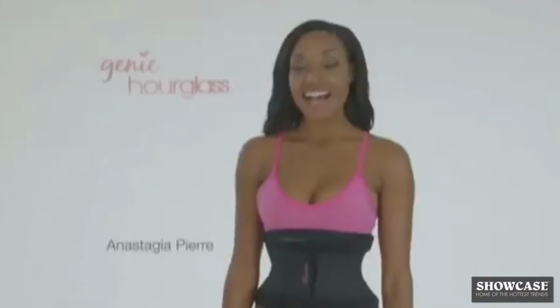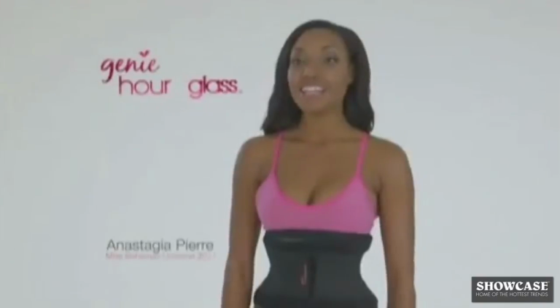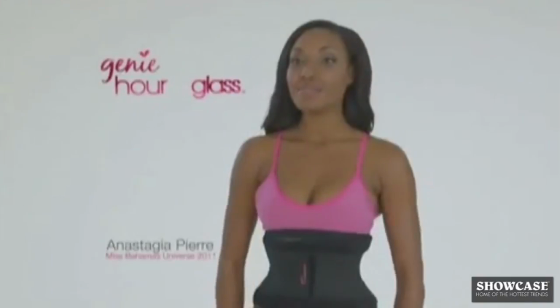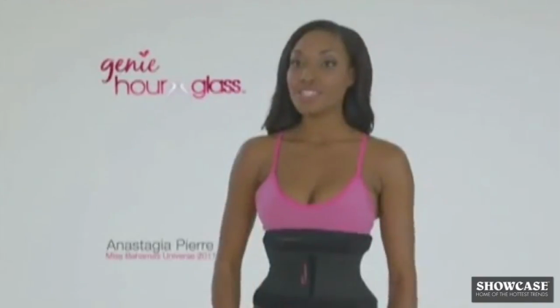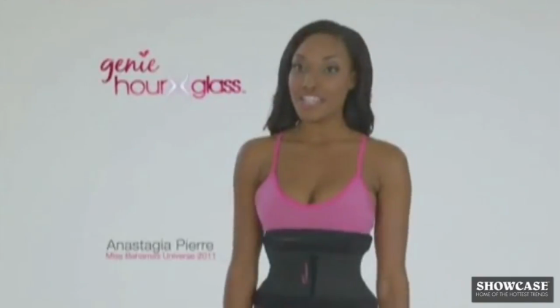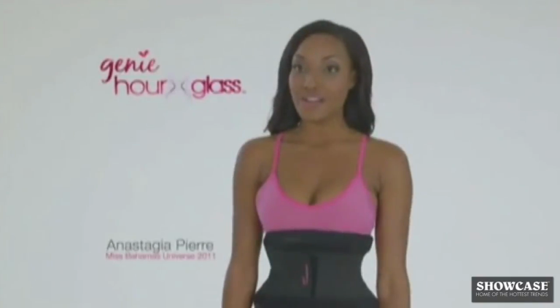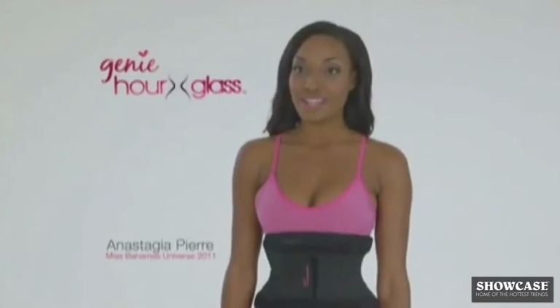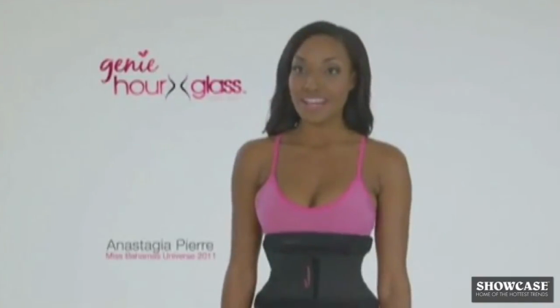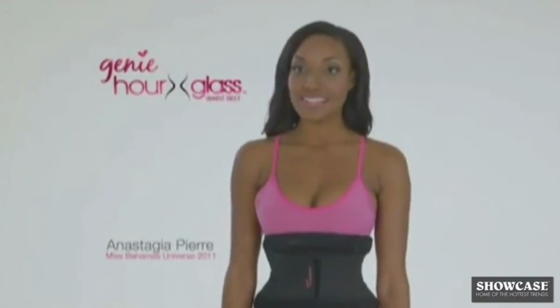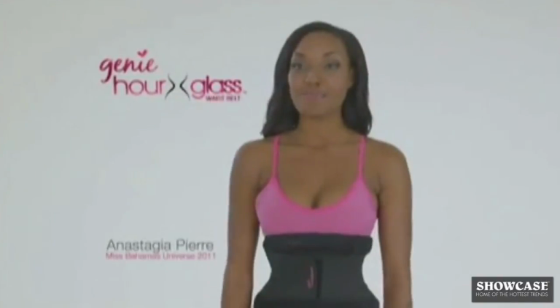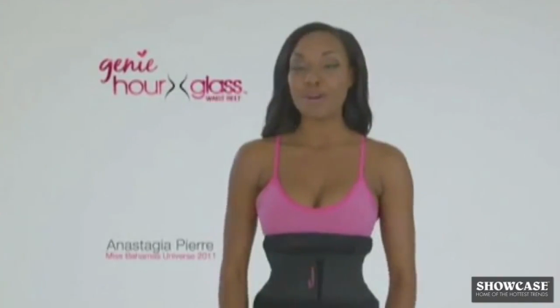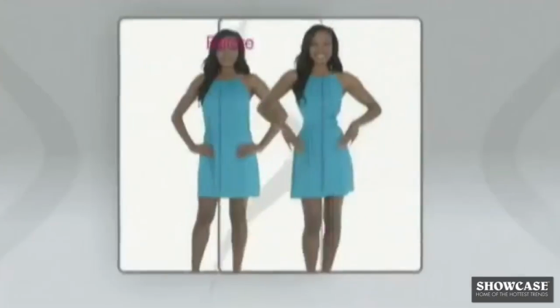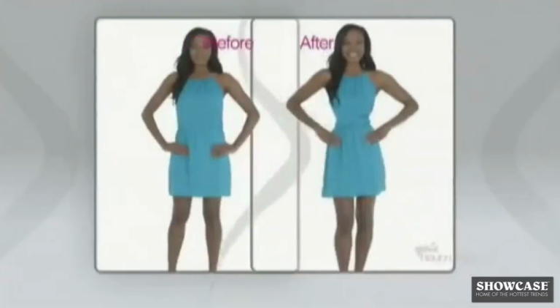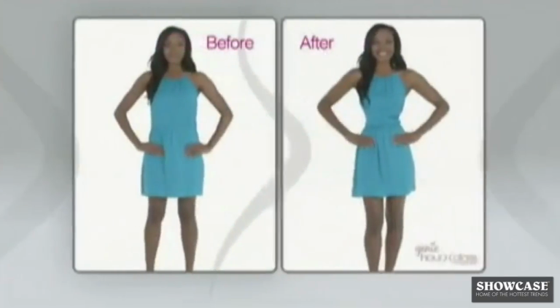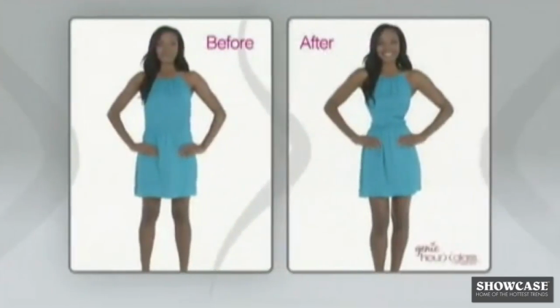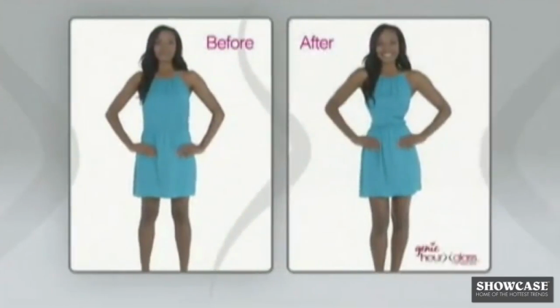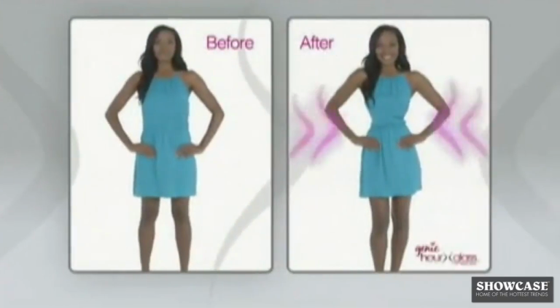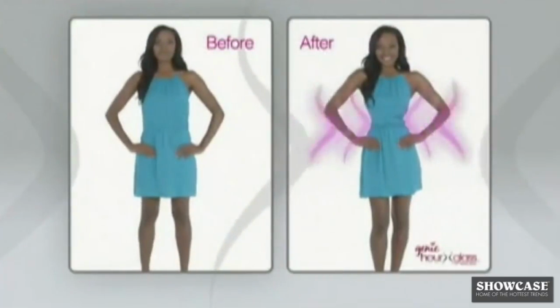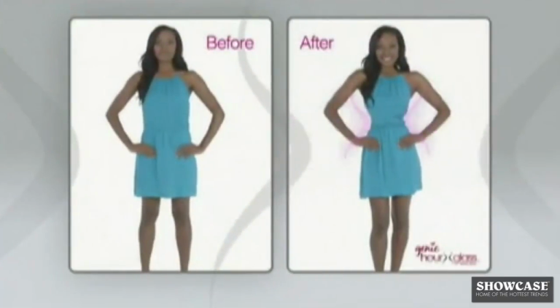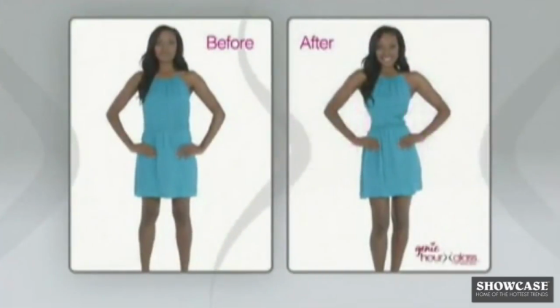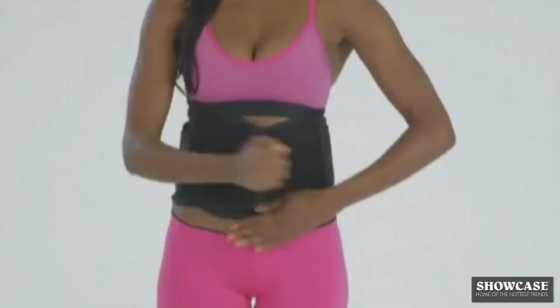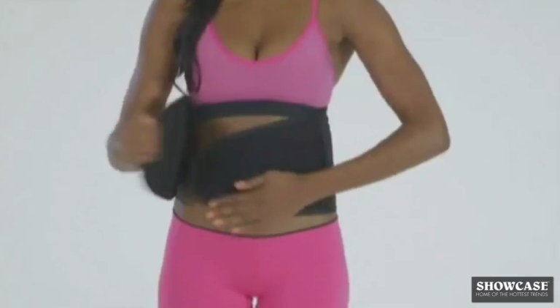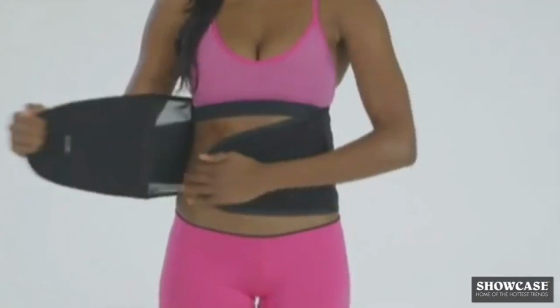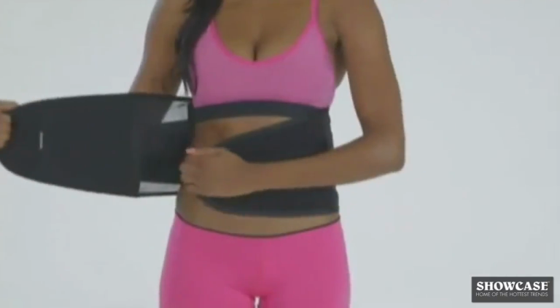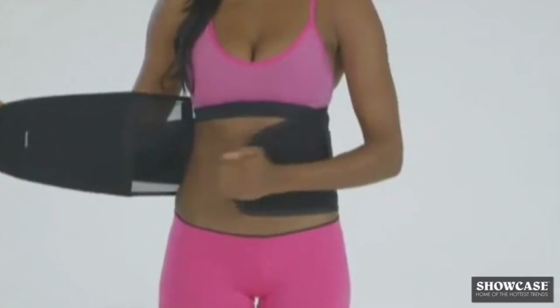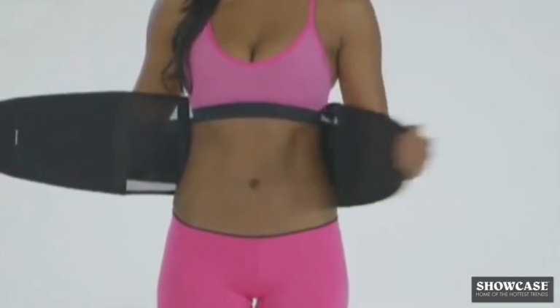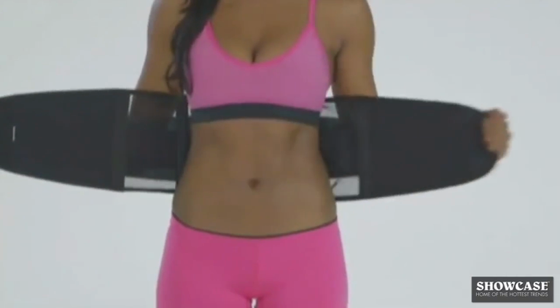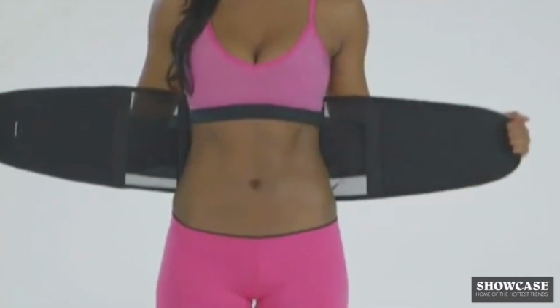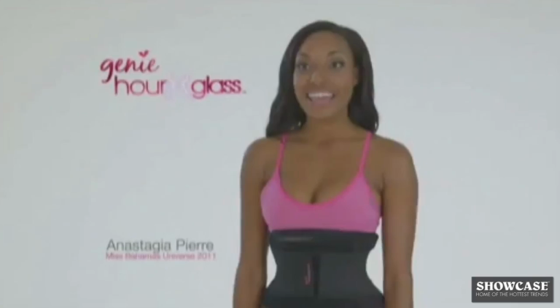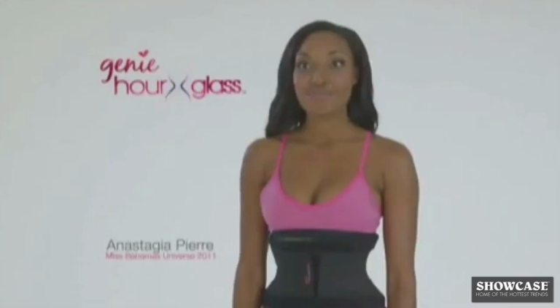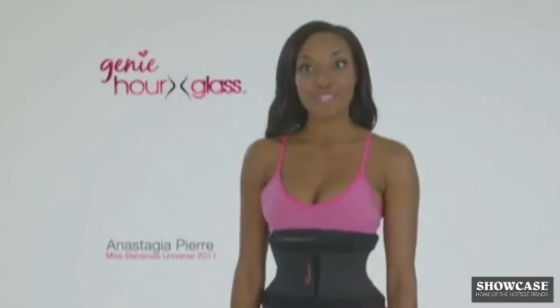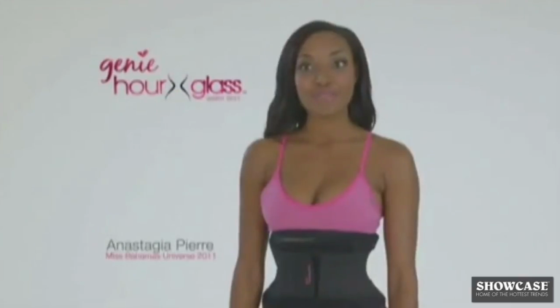I love the Genie Hourglass the most. I can wear it underneath my clothes, I can wear it when I'm working out, and it really works.